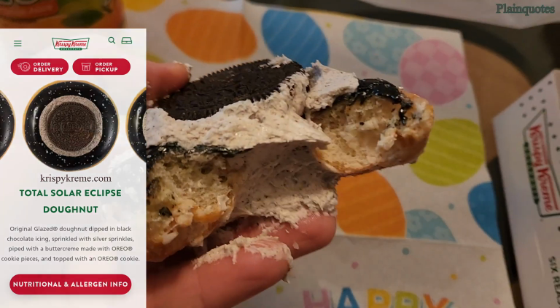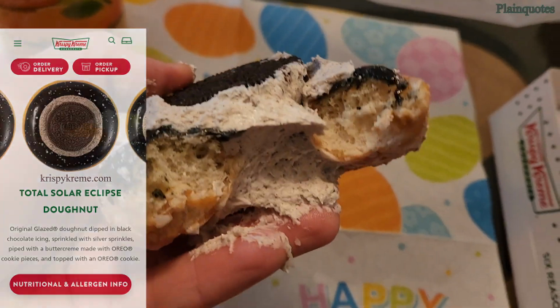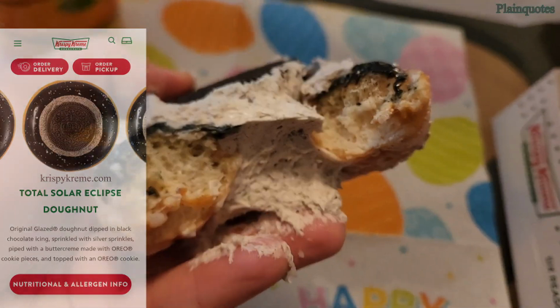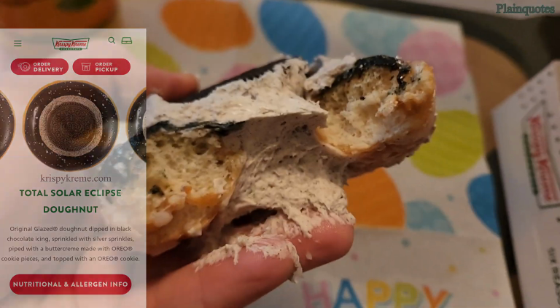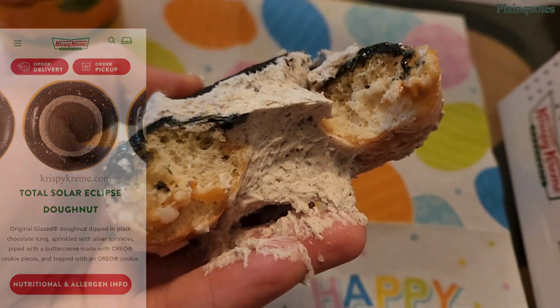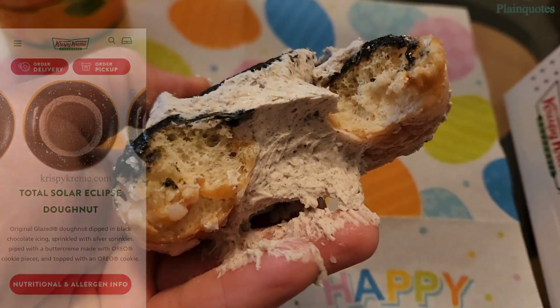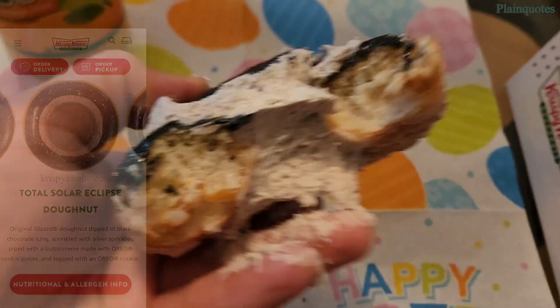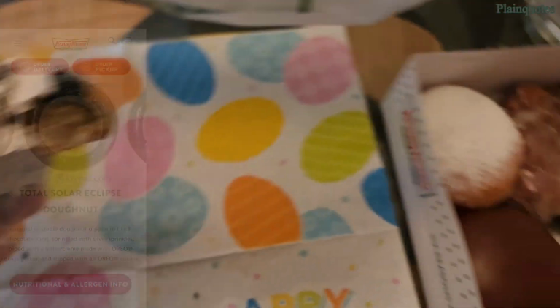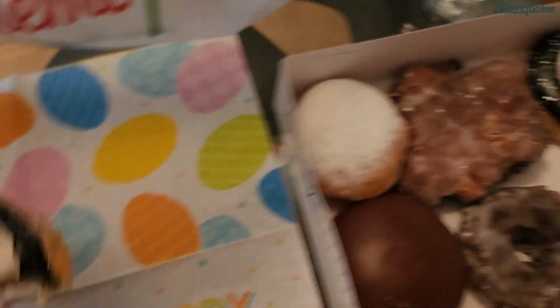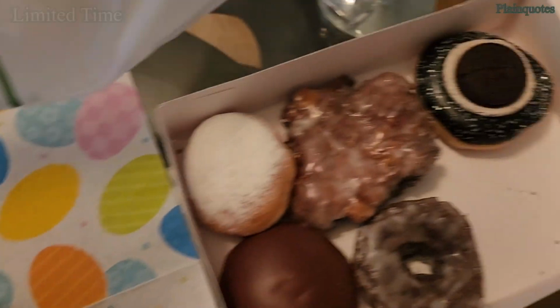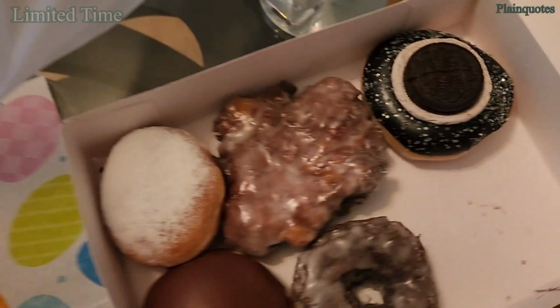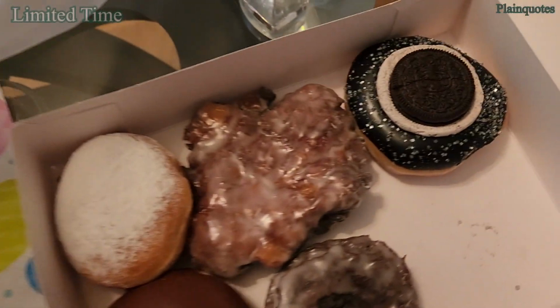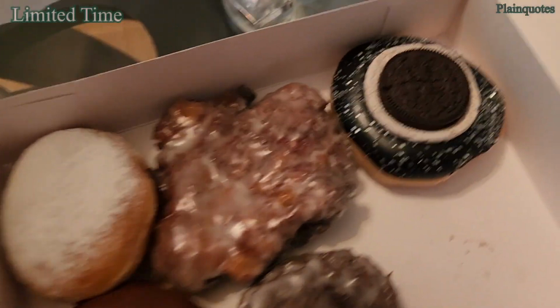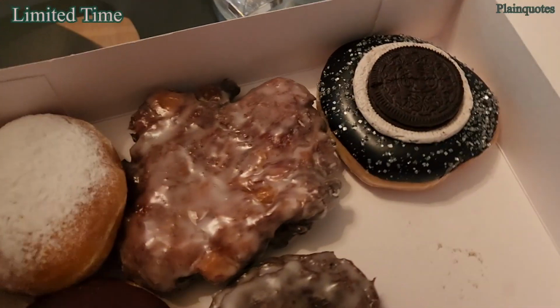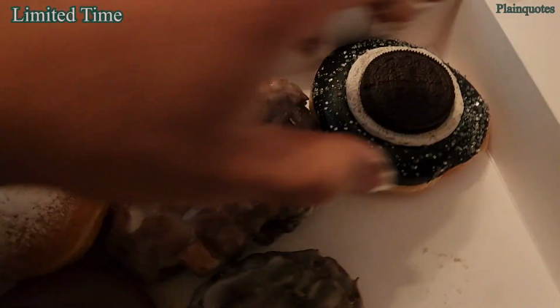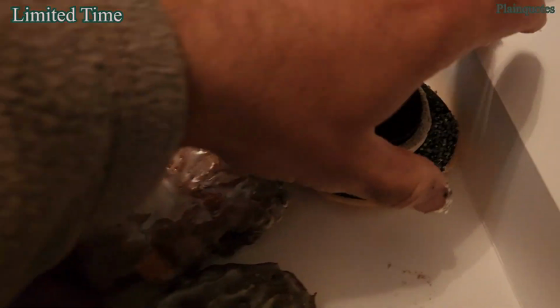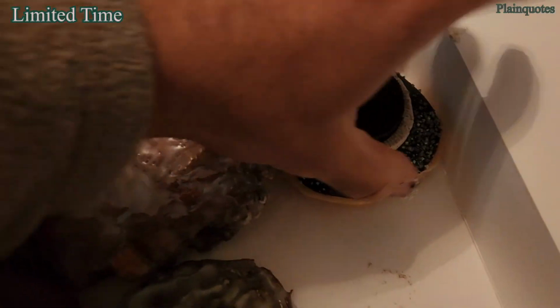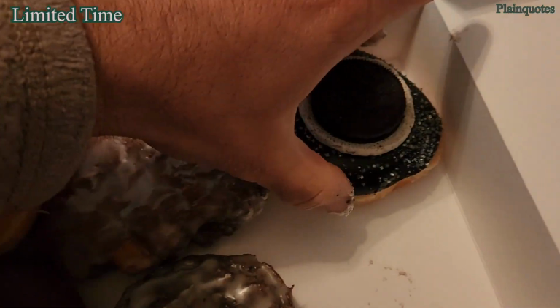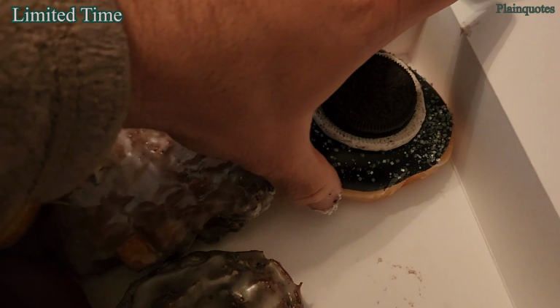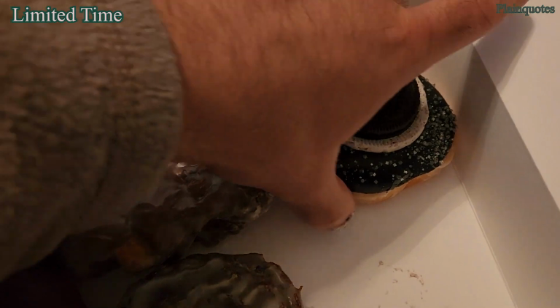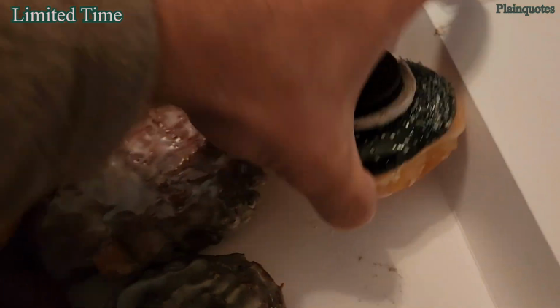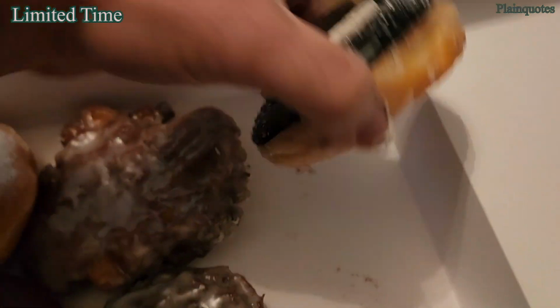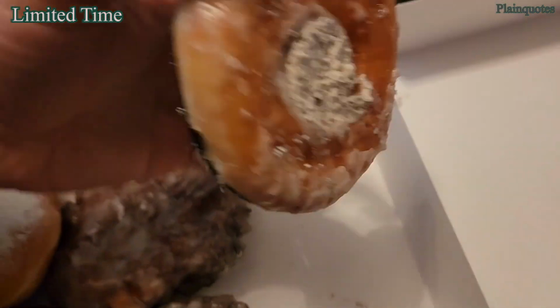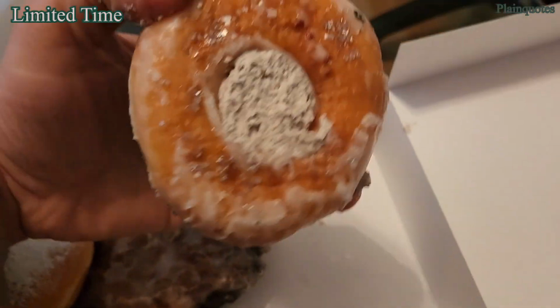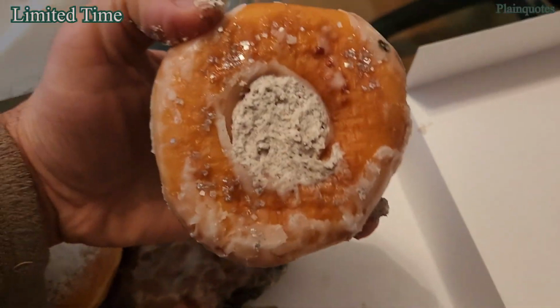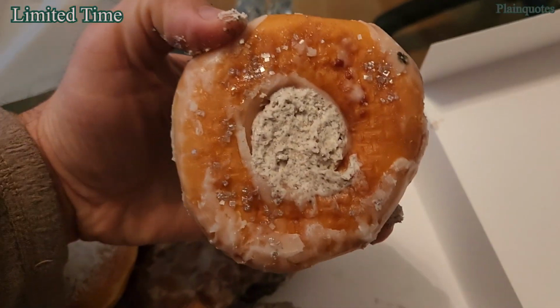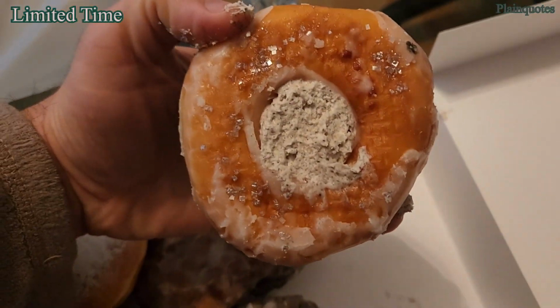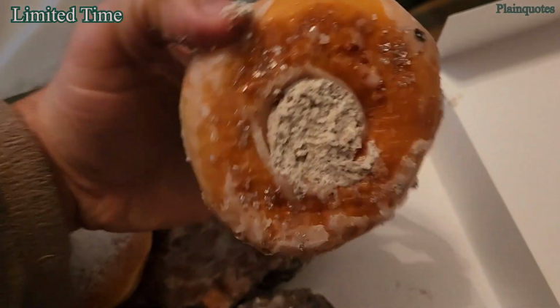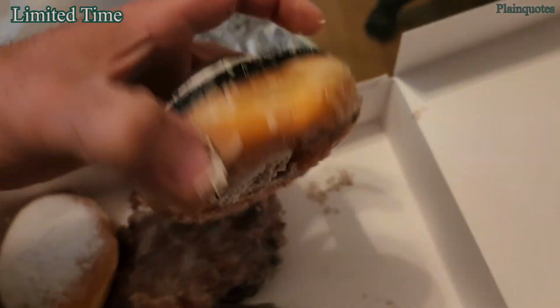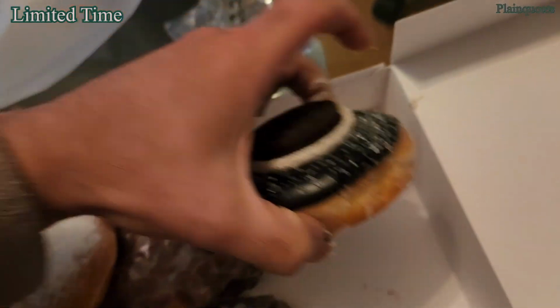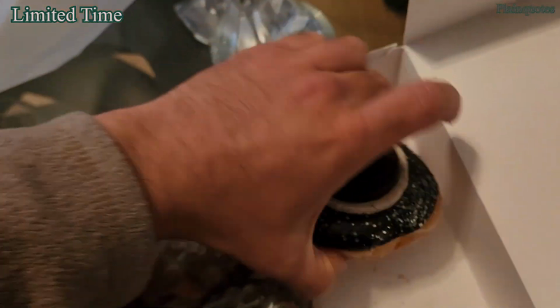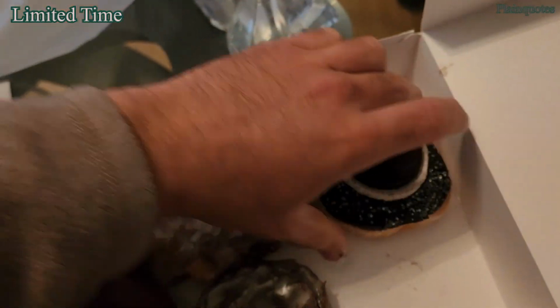Very creamy. I wonder if they're all filled all the way — yeah, all of them are like that. Awesome.